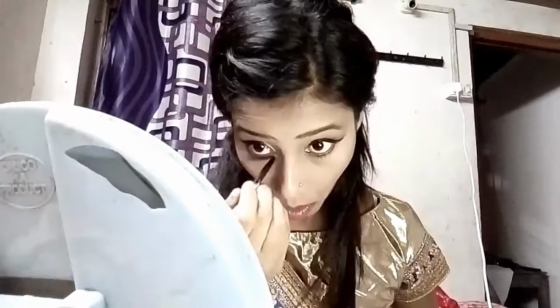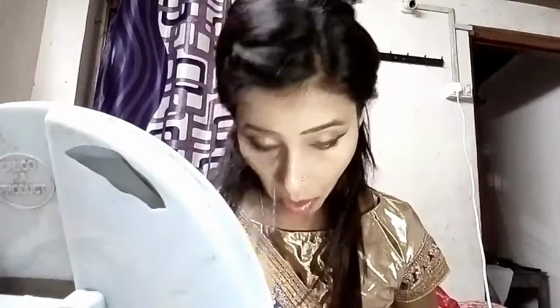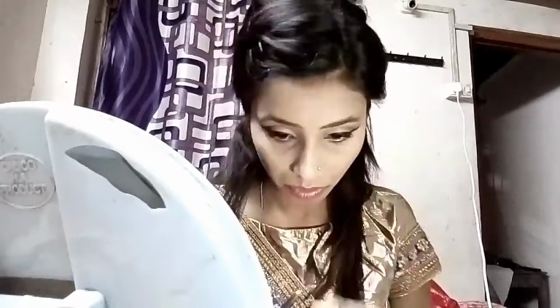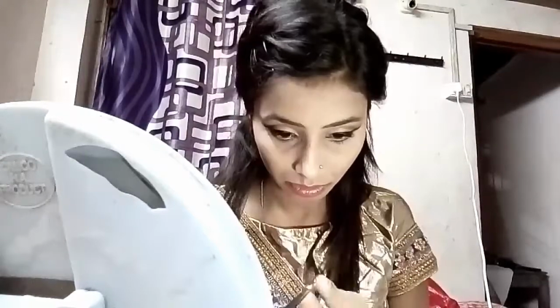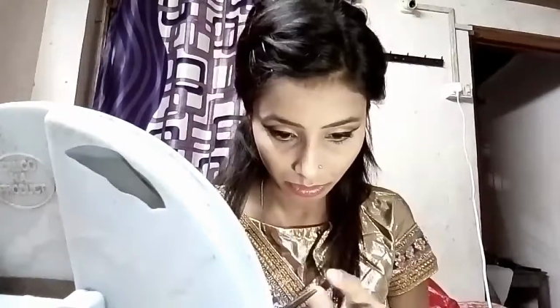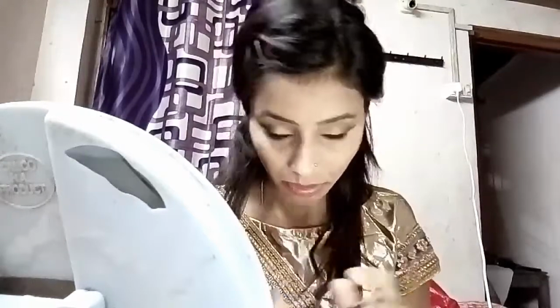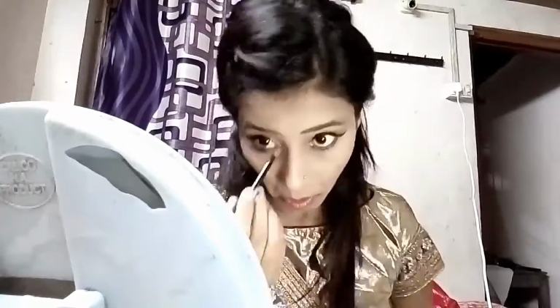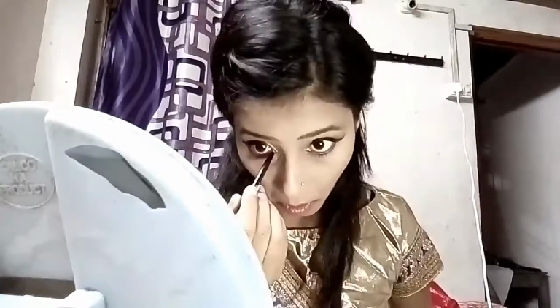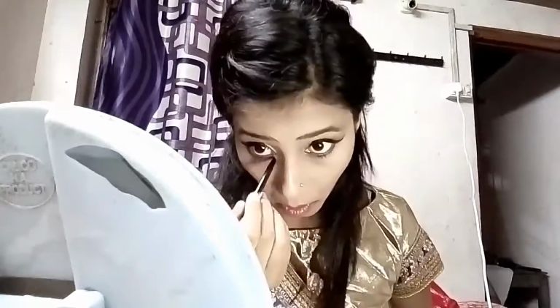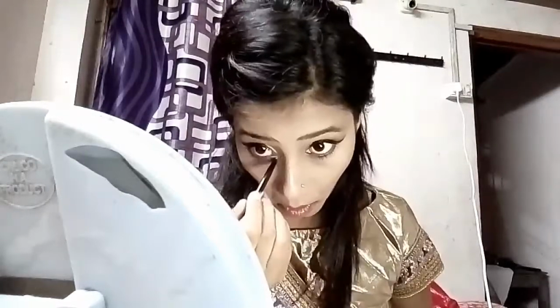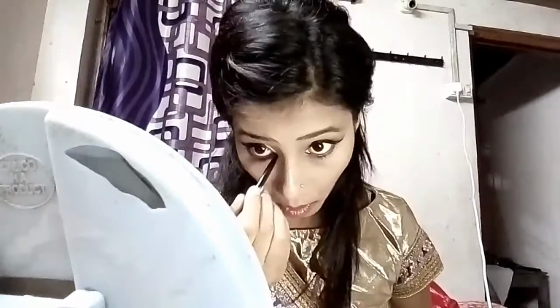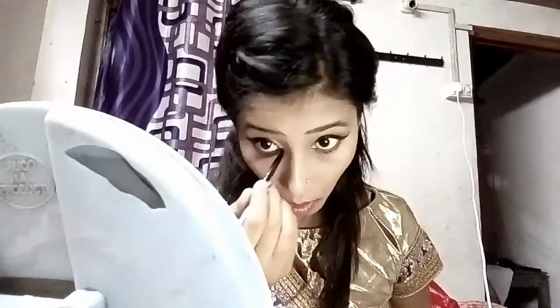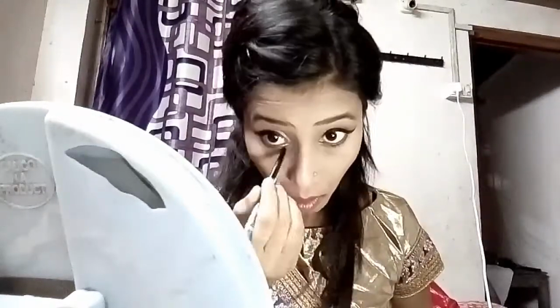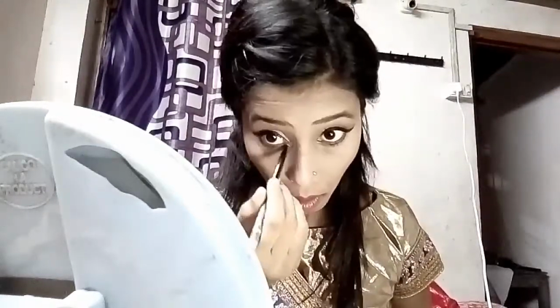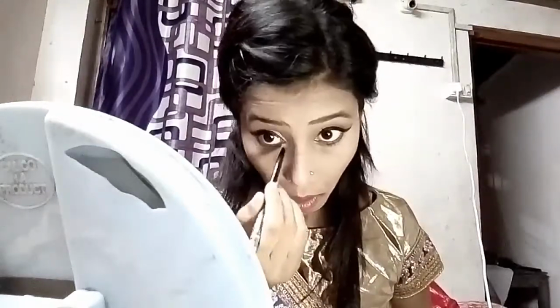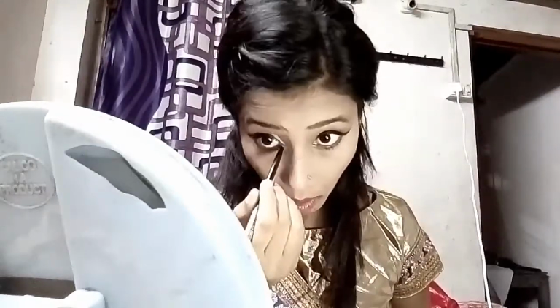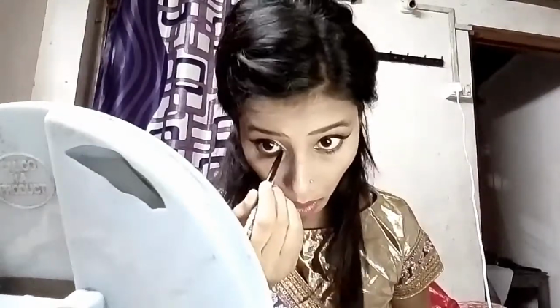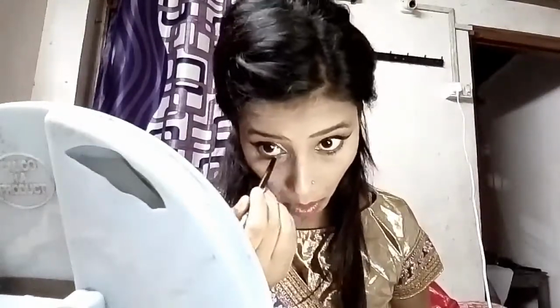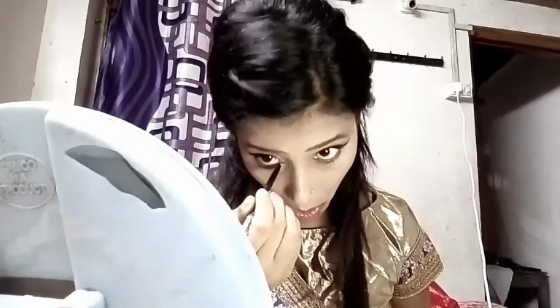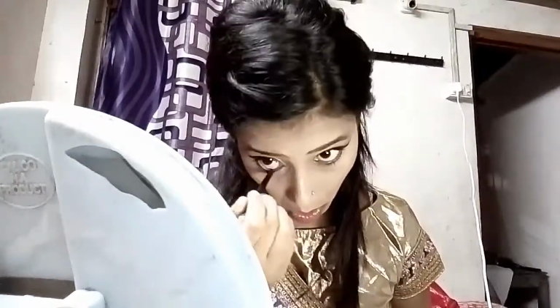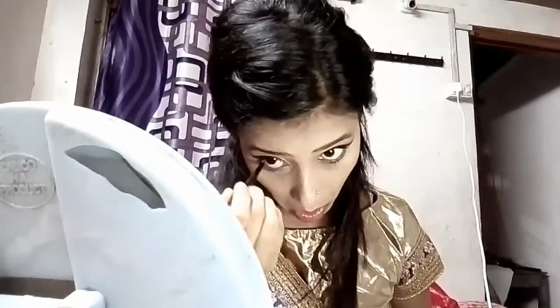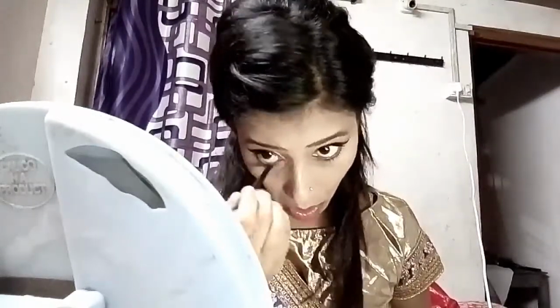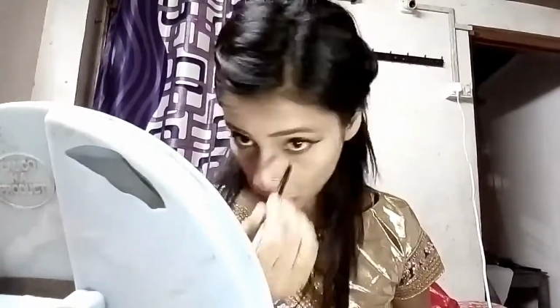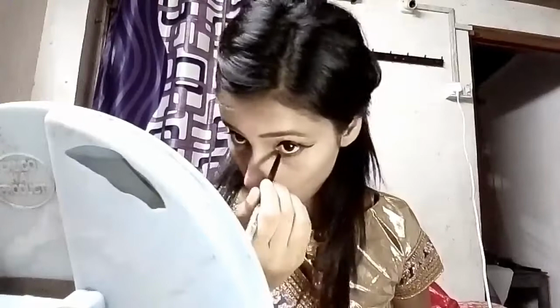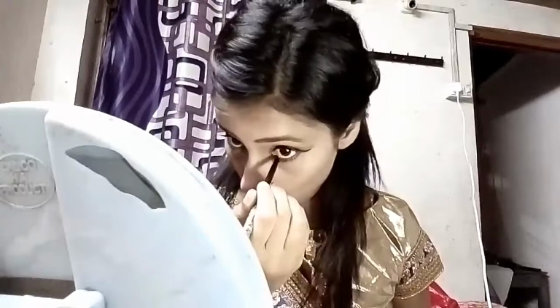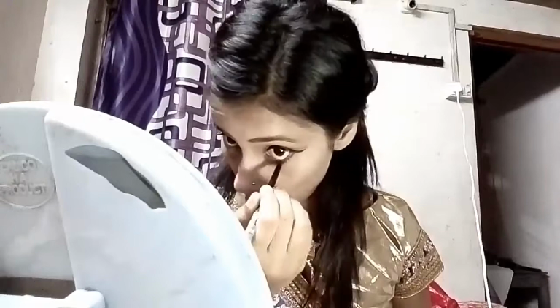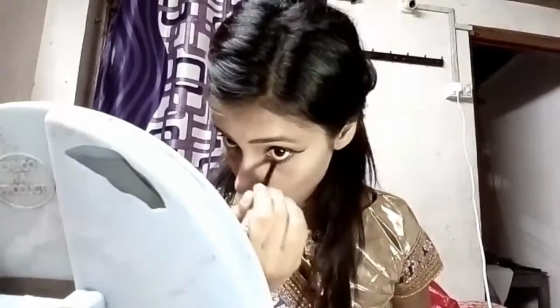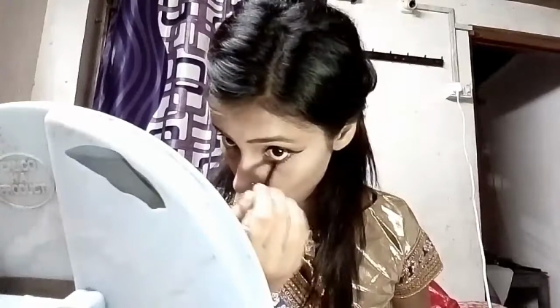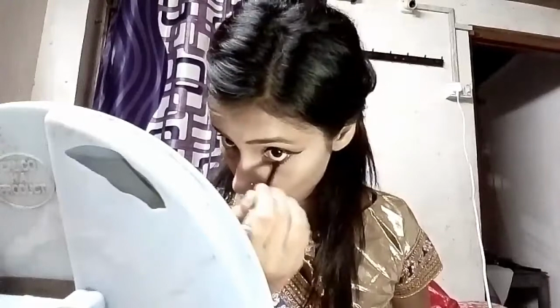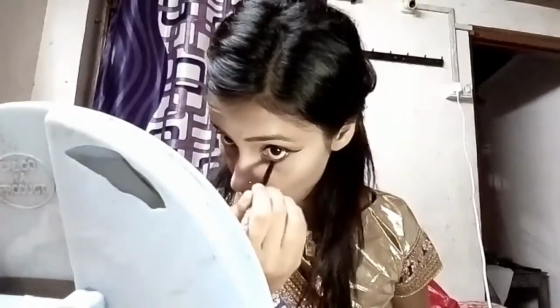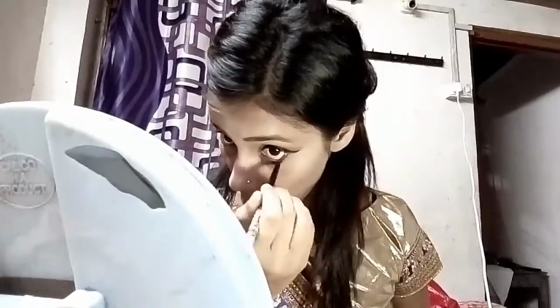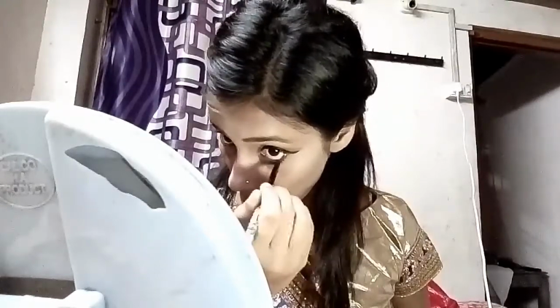I would like to highlight a little bit for the wedding look. If you use a glitter color, that will look good.